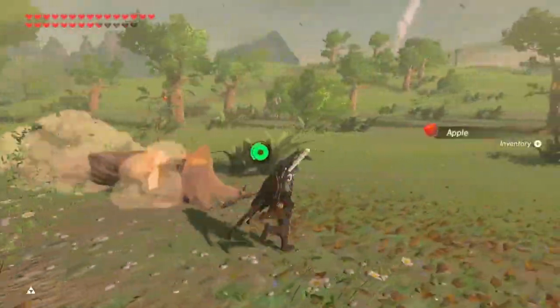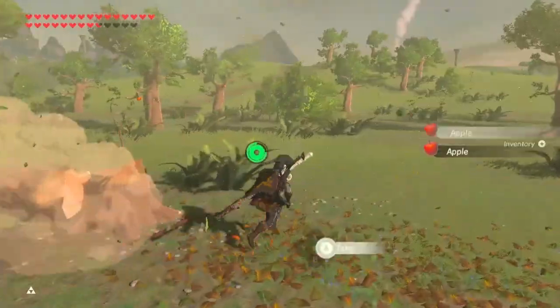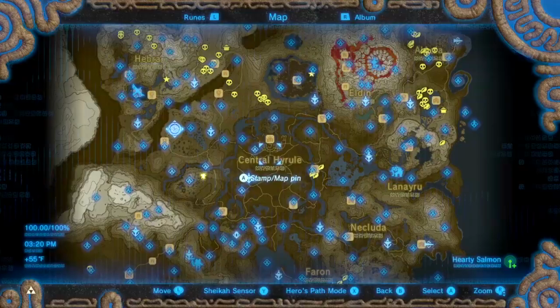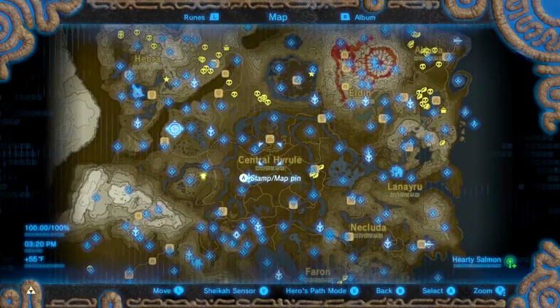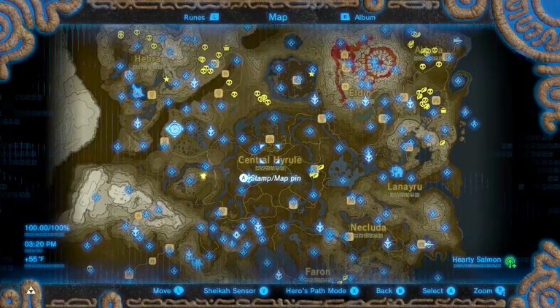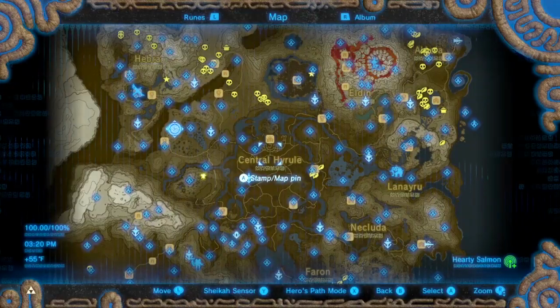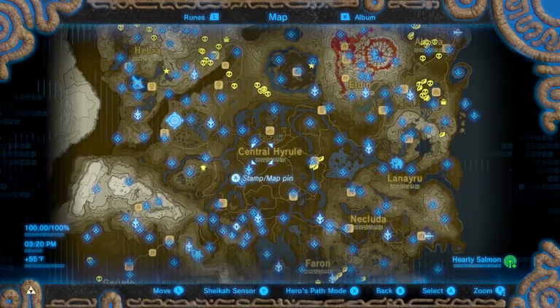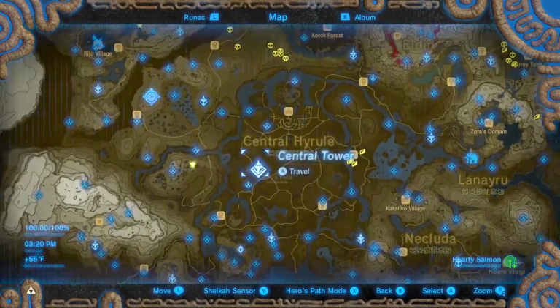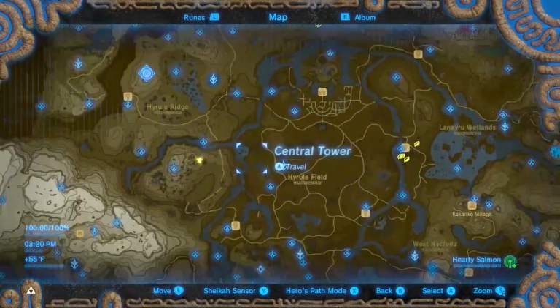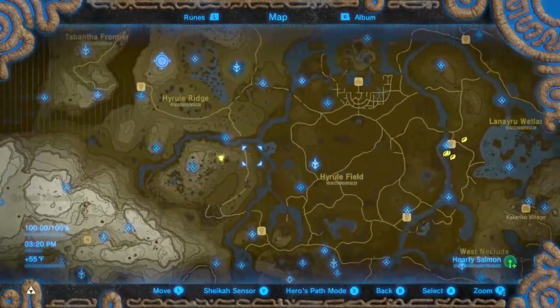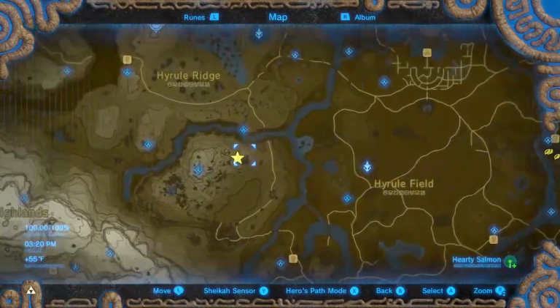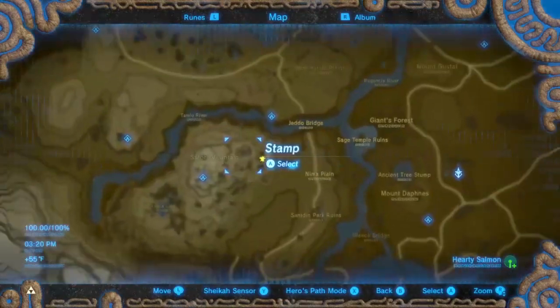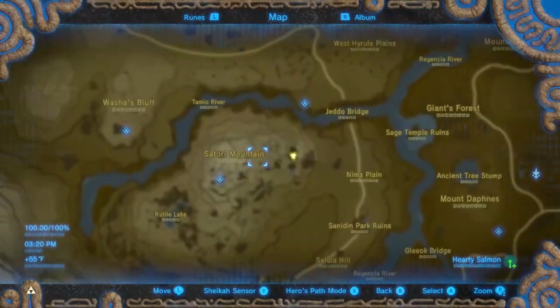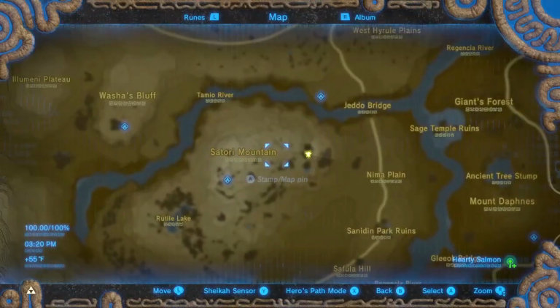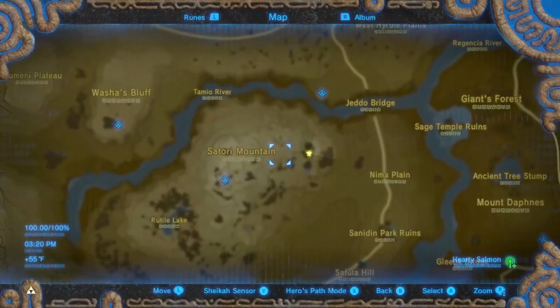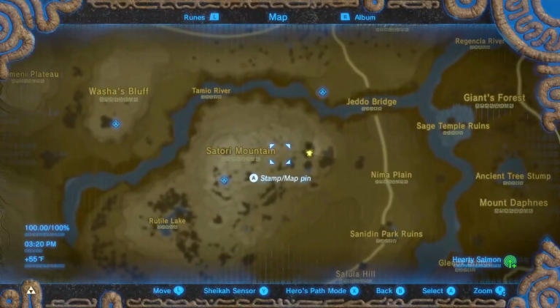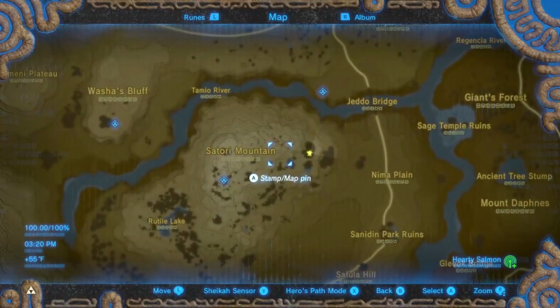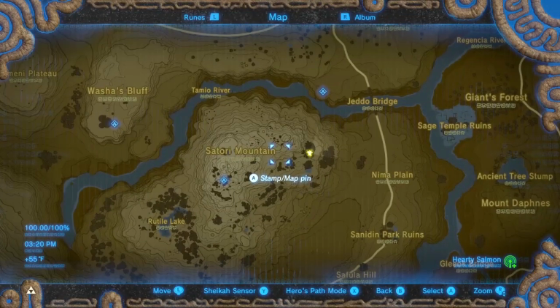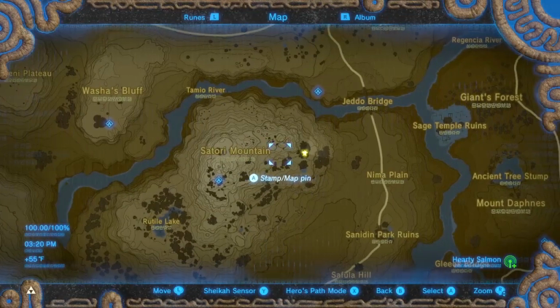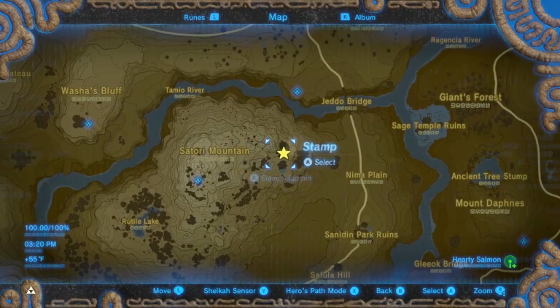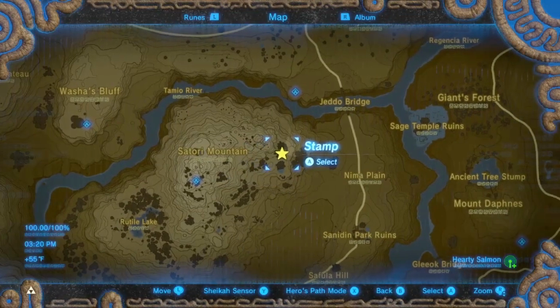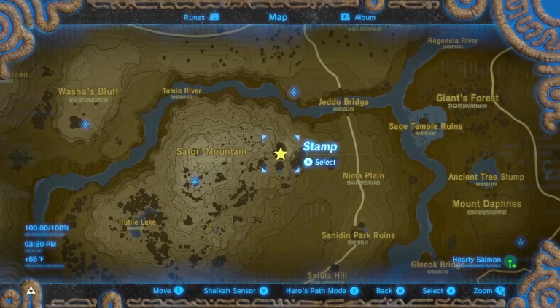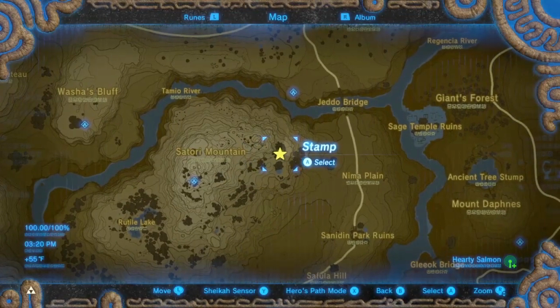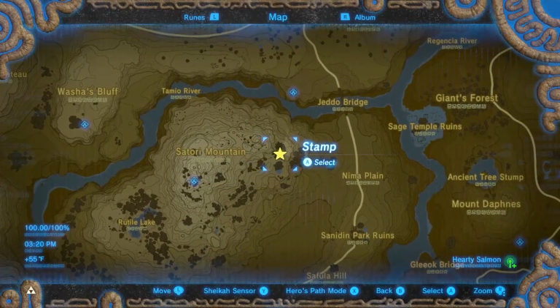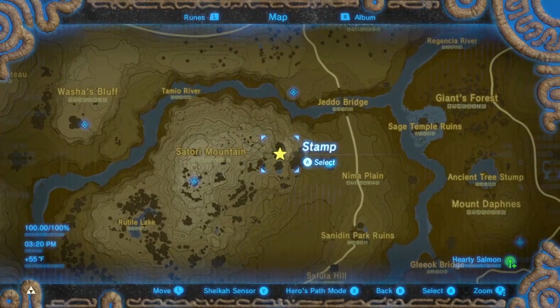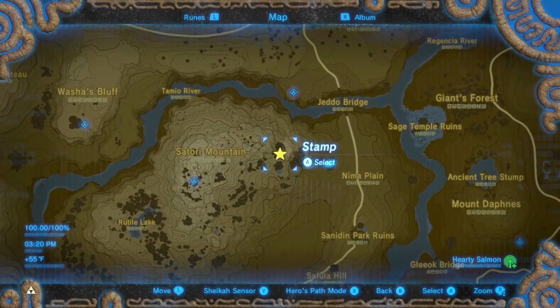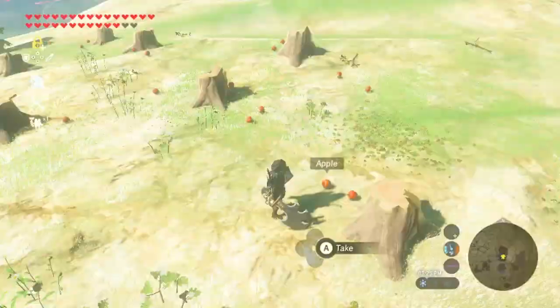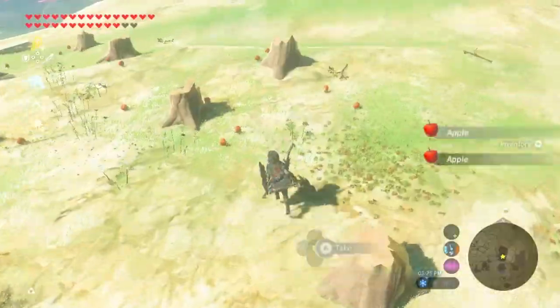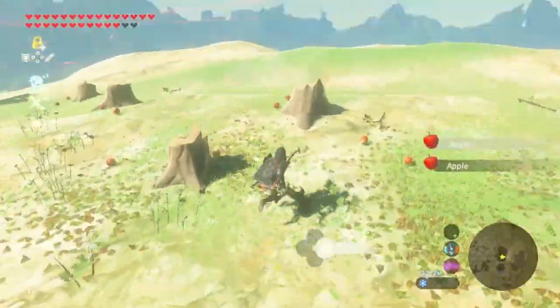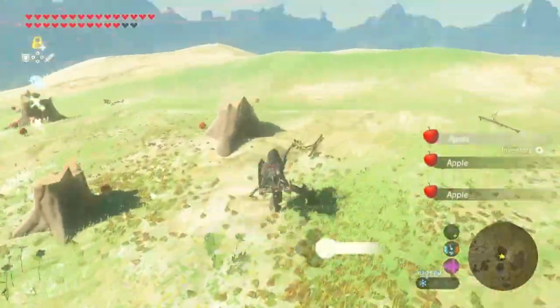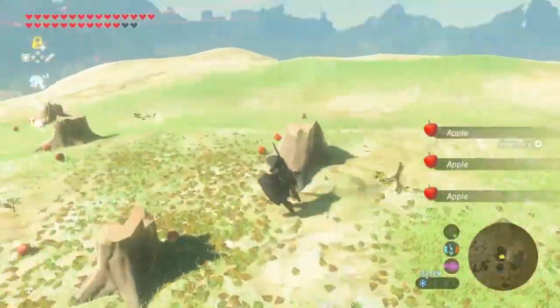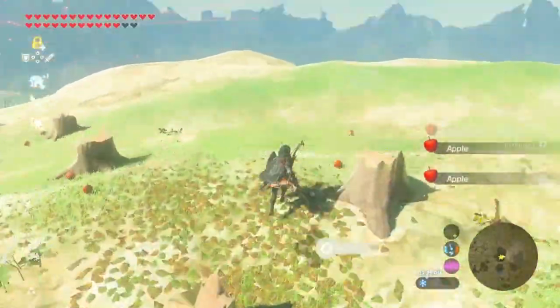And the best place is on the east side of Satori Mountain. They're all in one place and there are up to 150 apples.